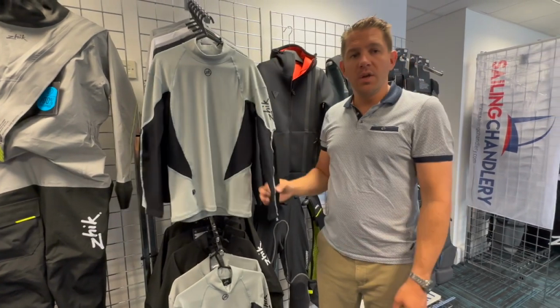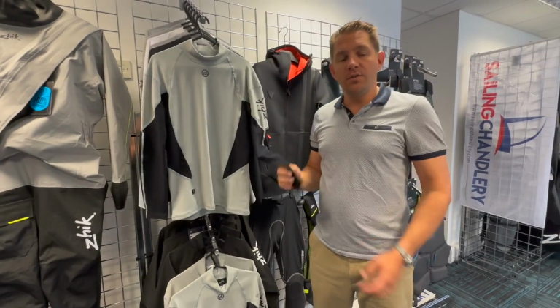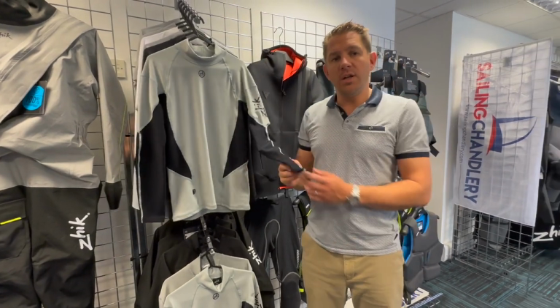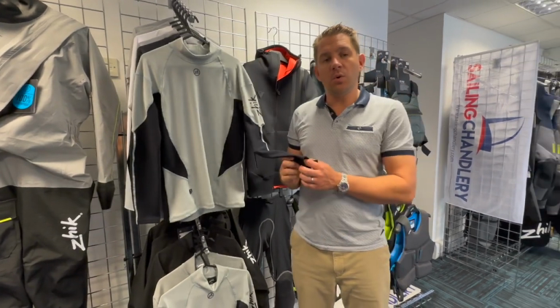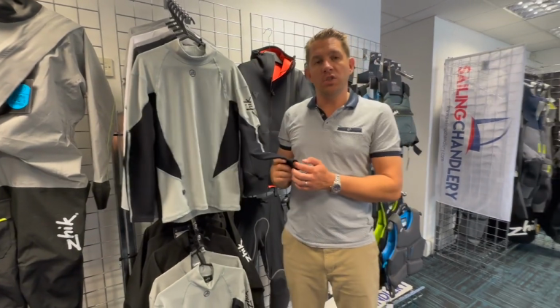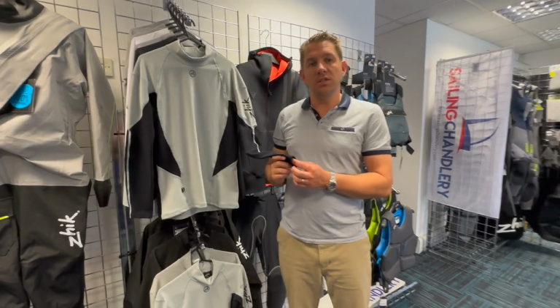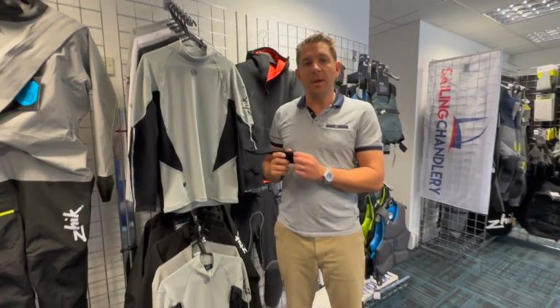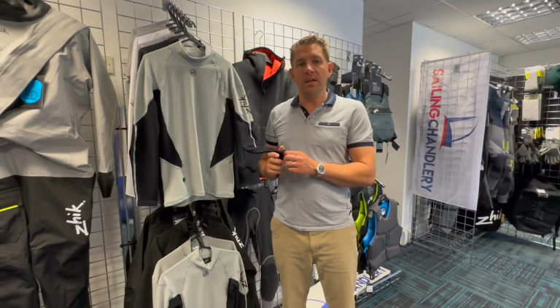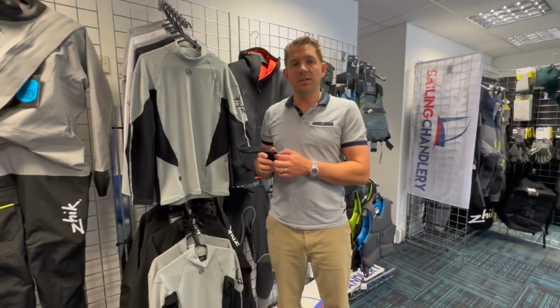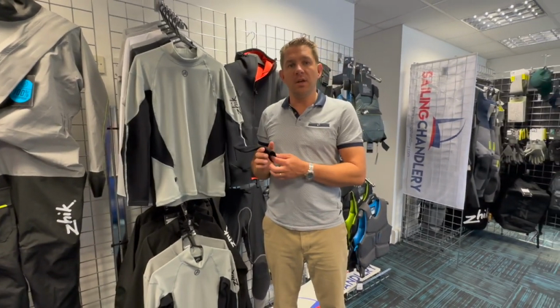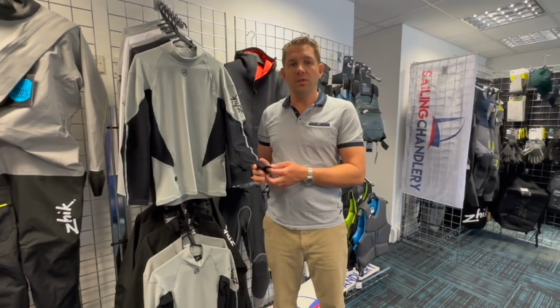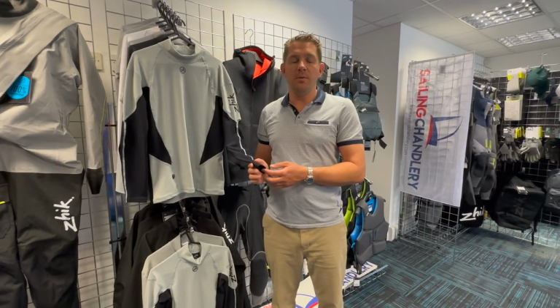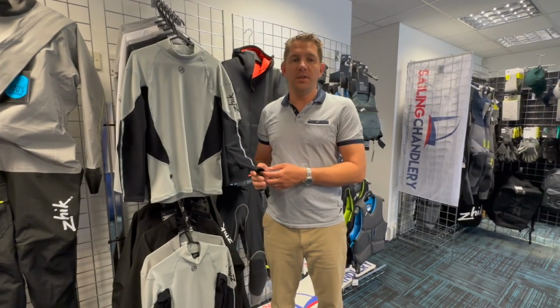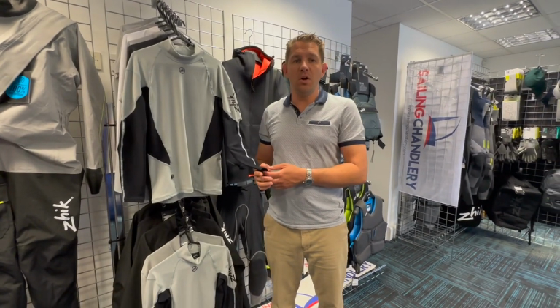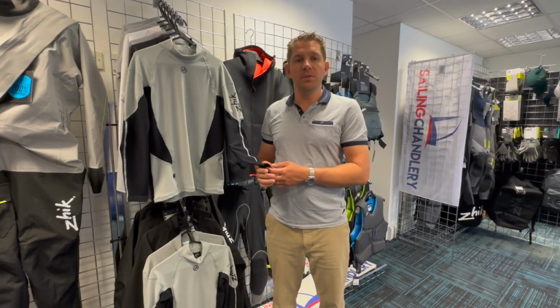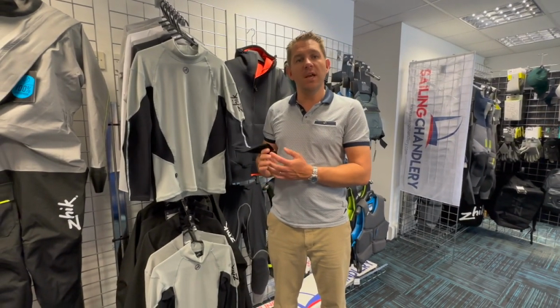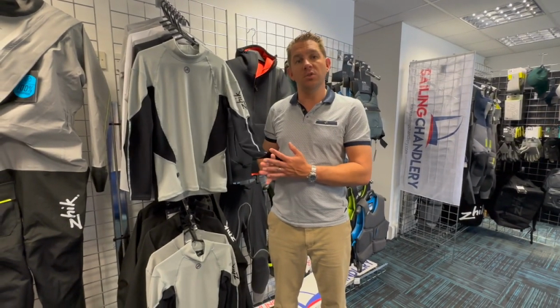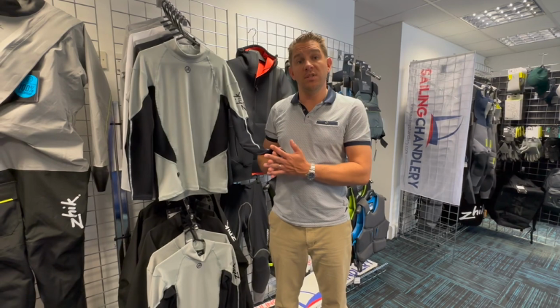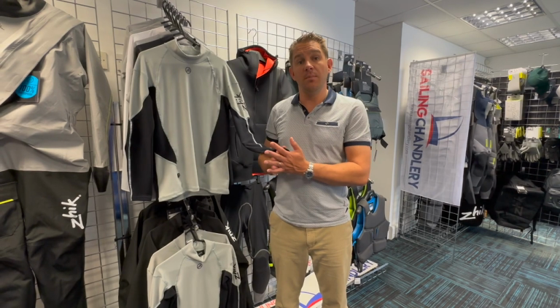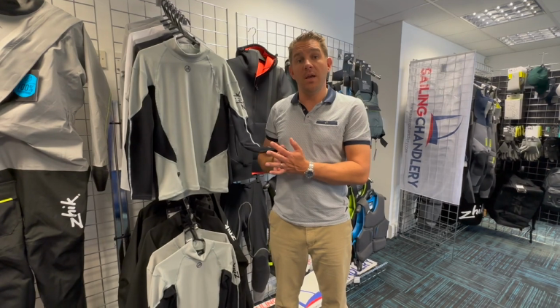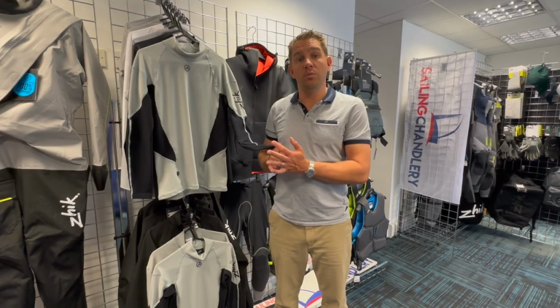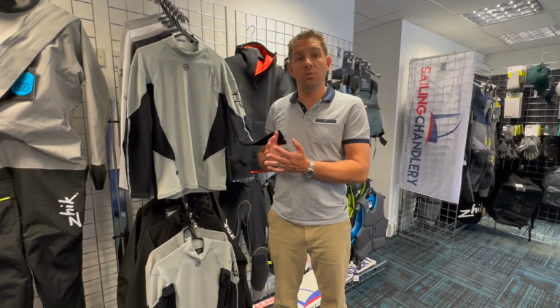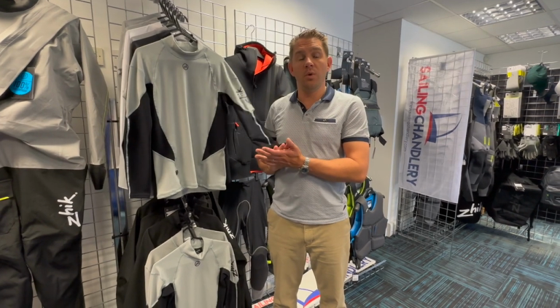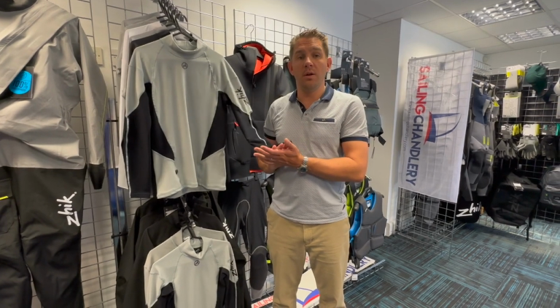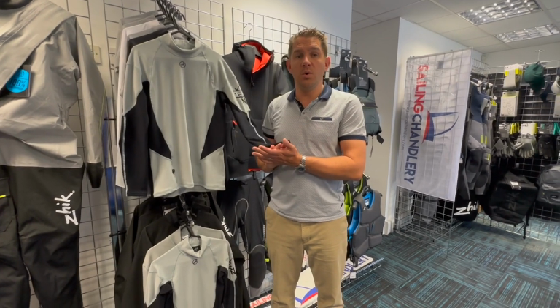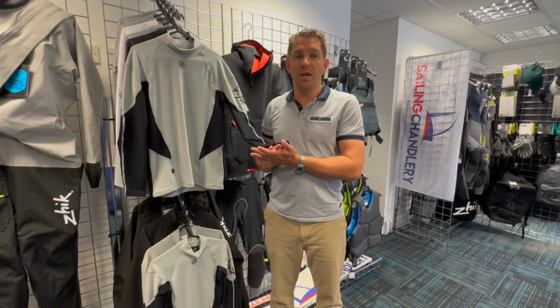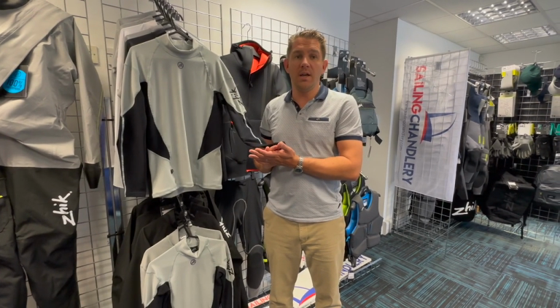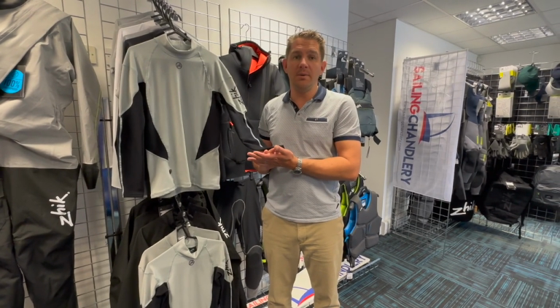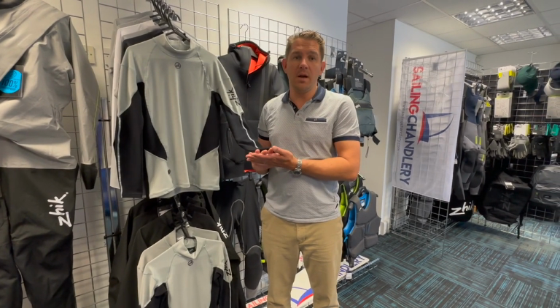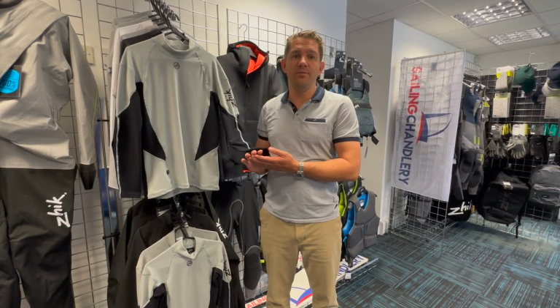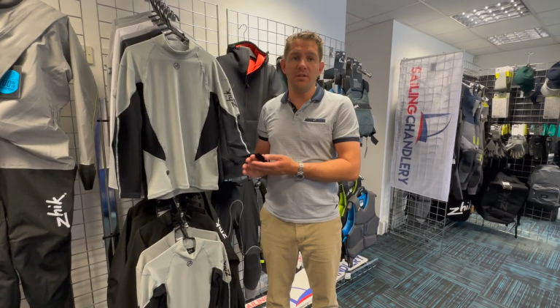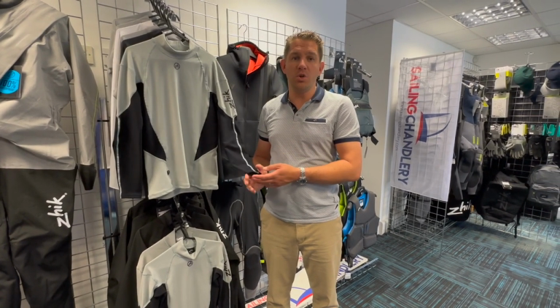If you've got any other questions about these hydrophobic fleece tops, get in touch with the team here — we're always here and happy to help. Thanks for watching.